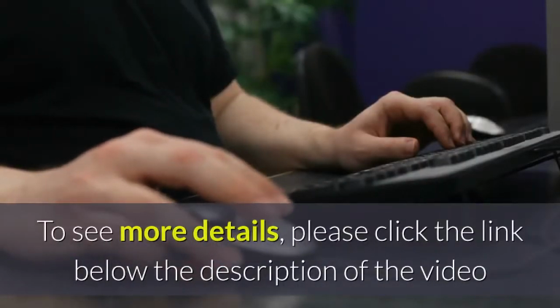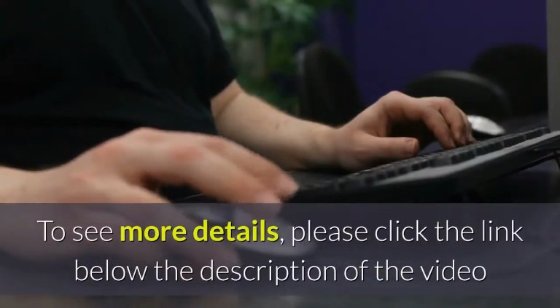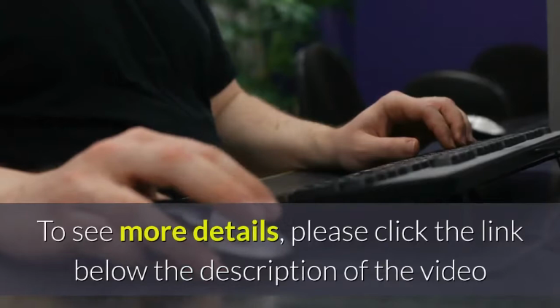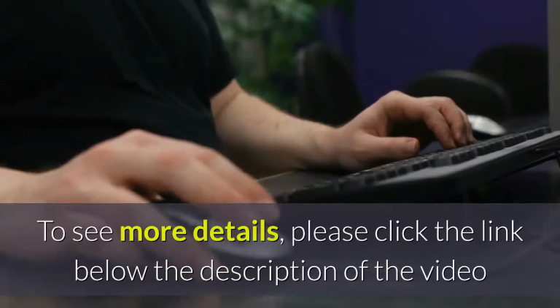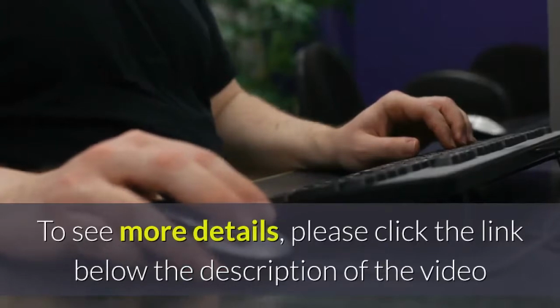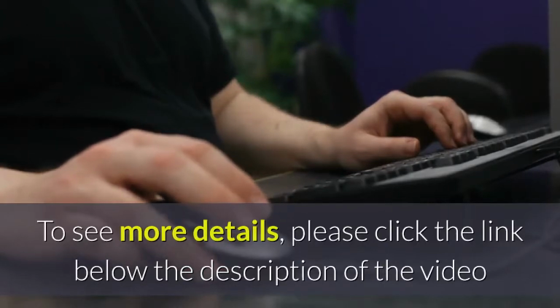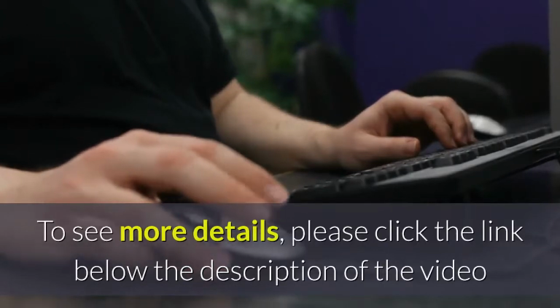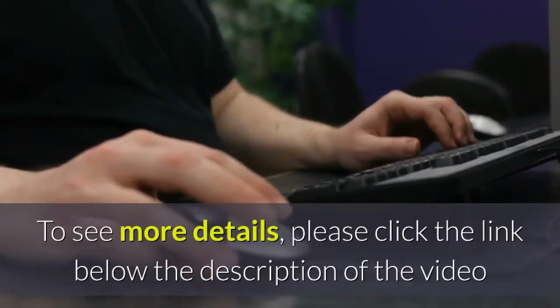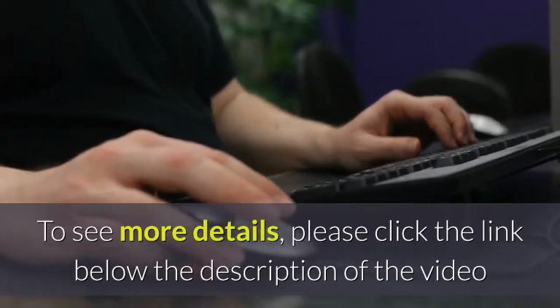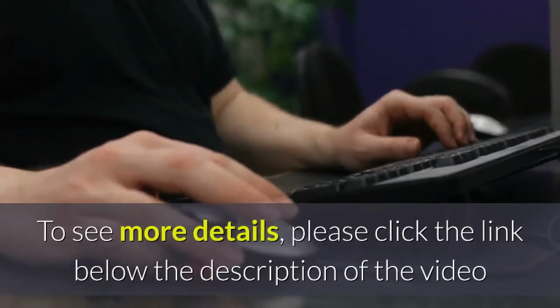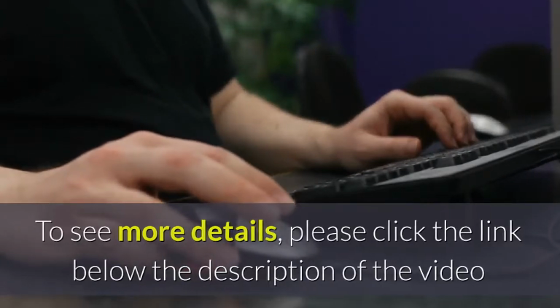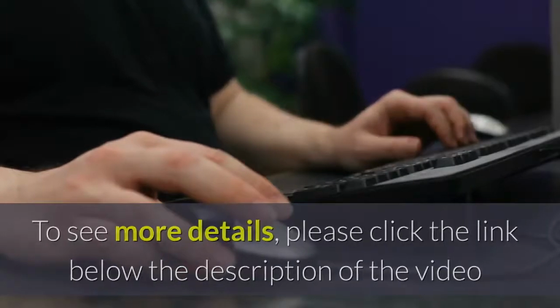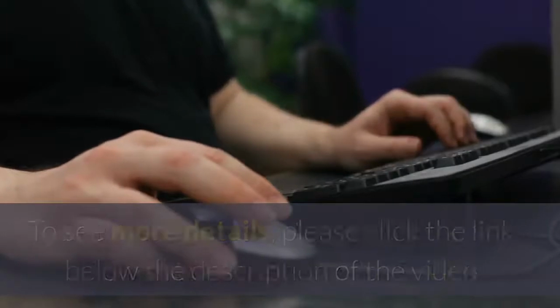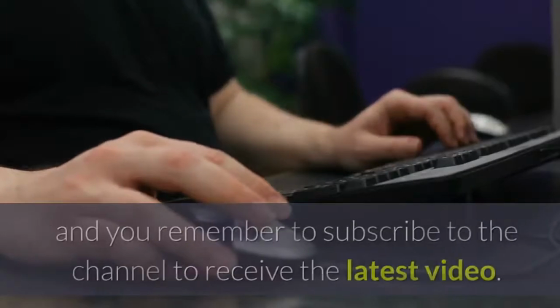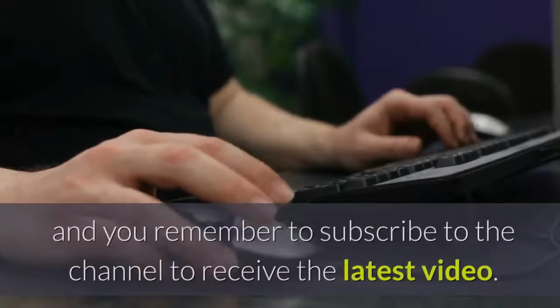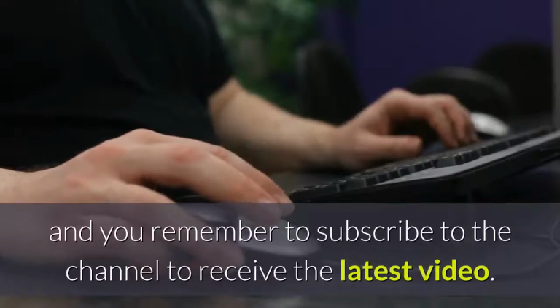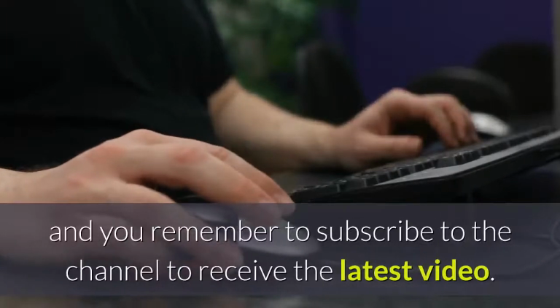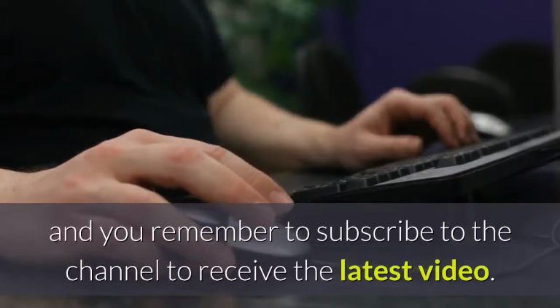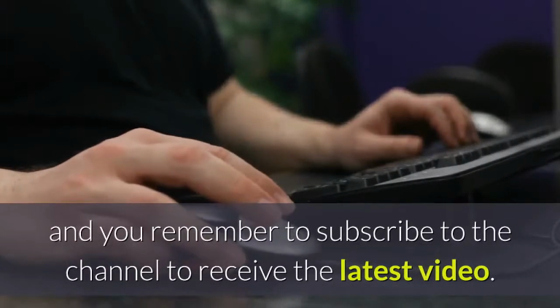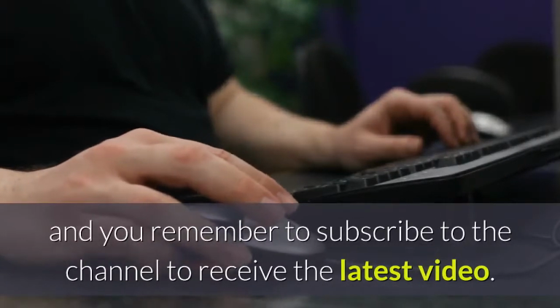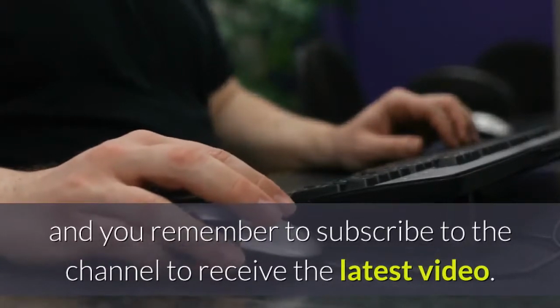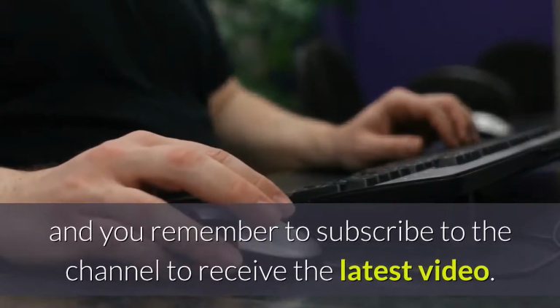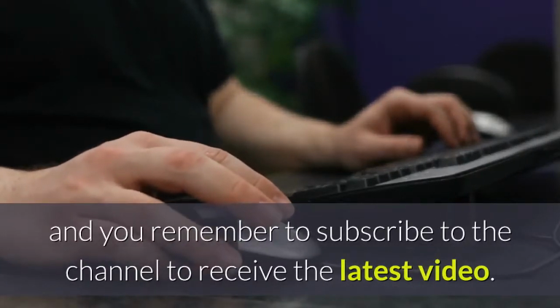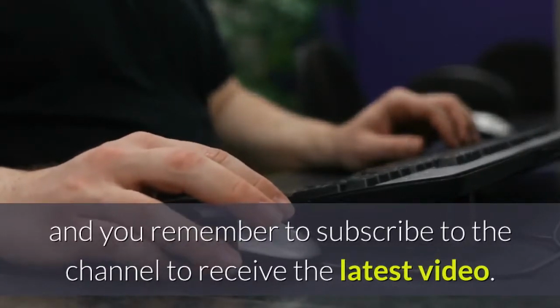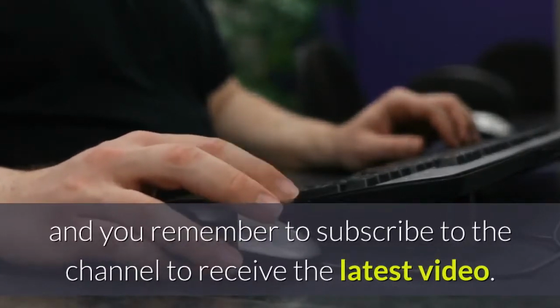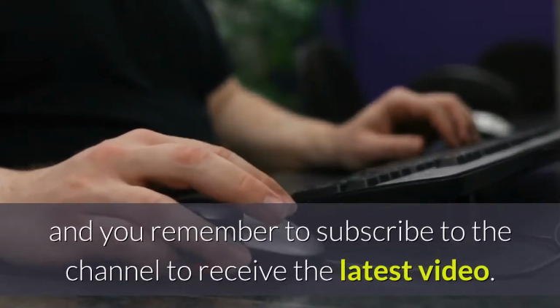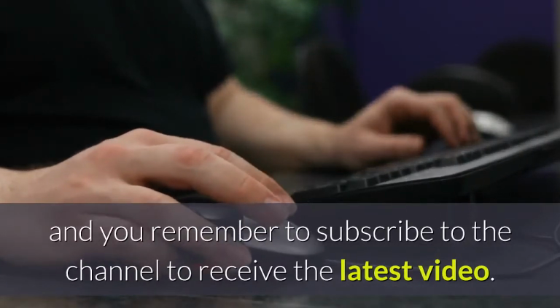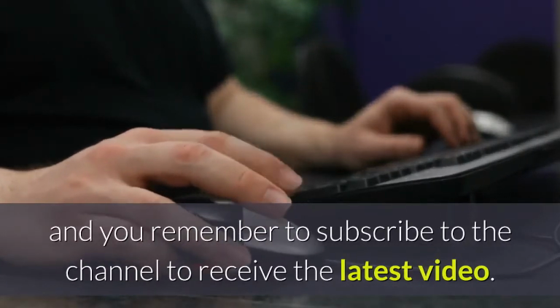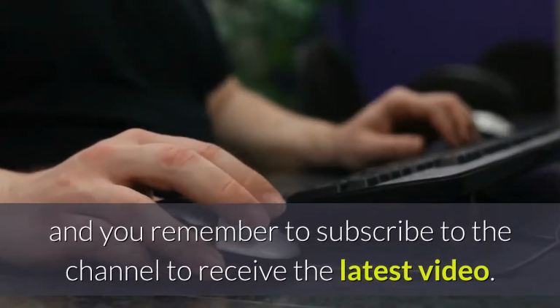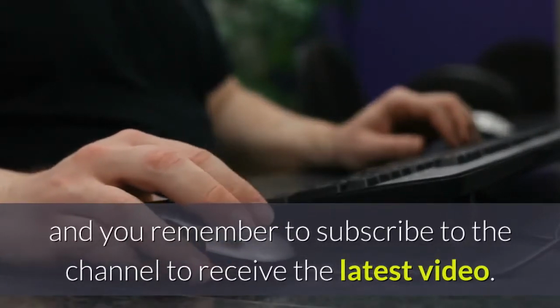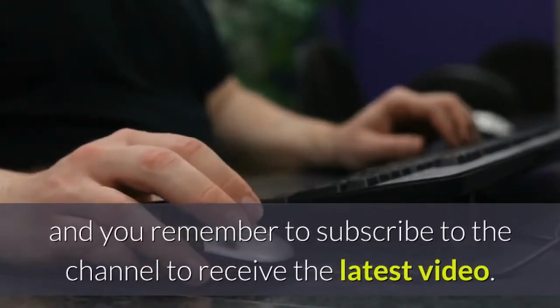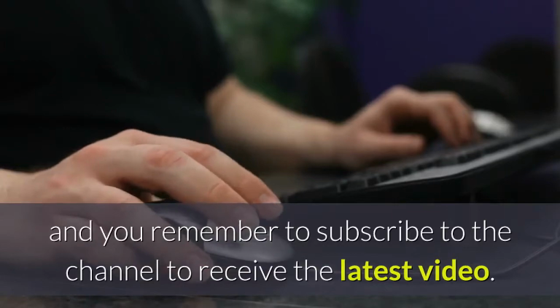To see more details, please click the link below in the description of the video, and remember to subscribe to the channel to receive the latest videos.